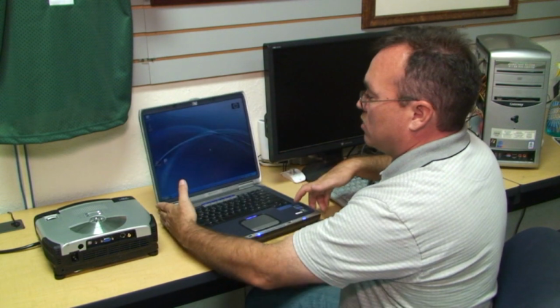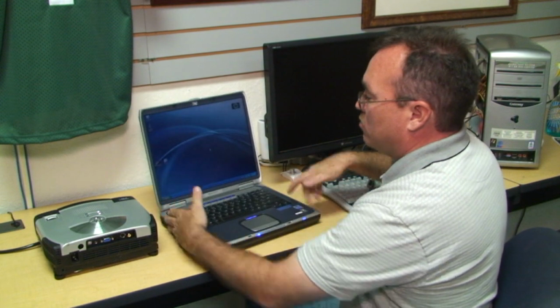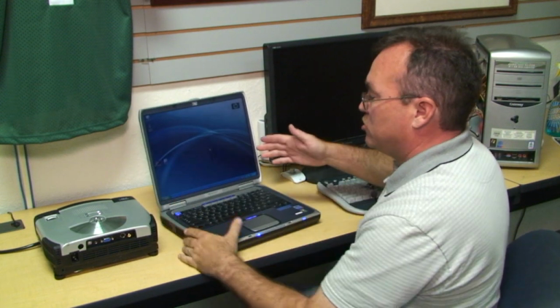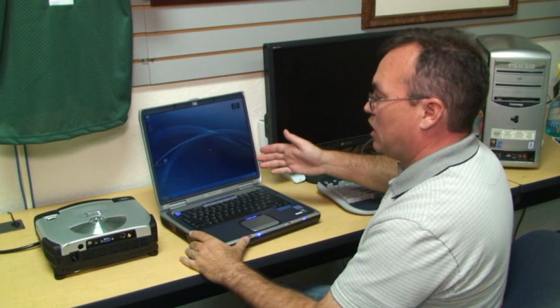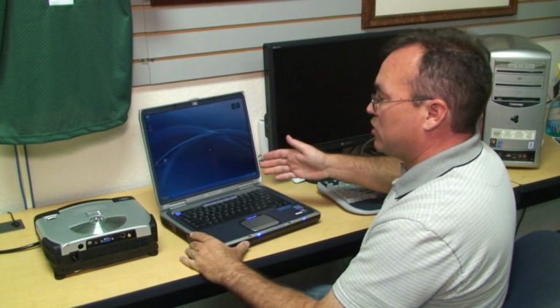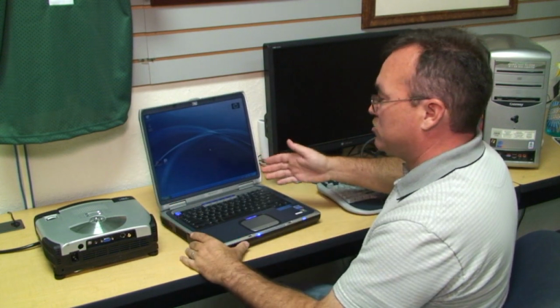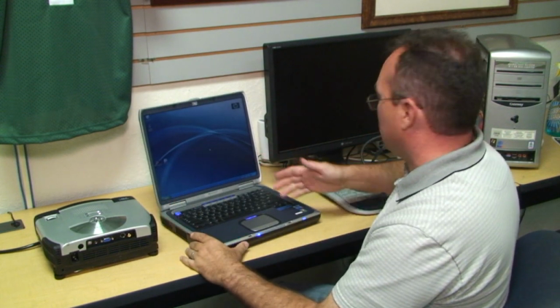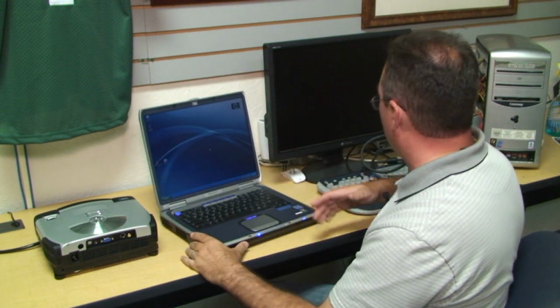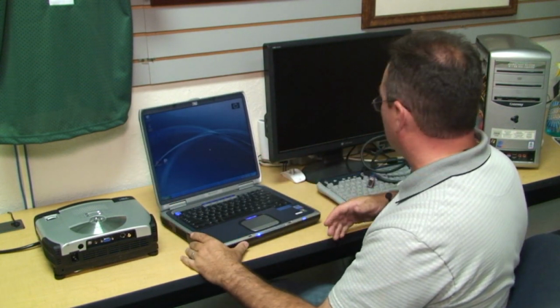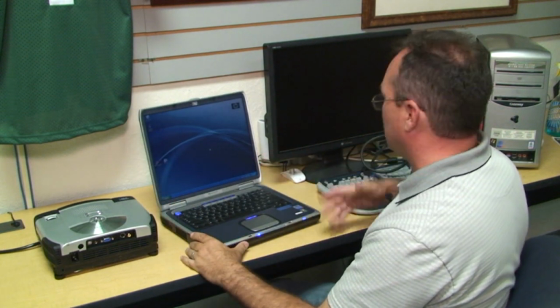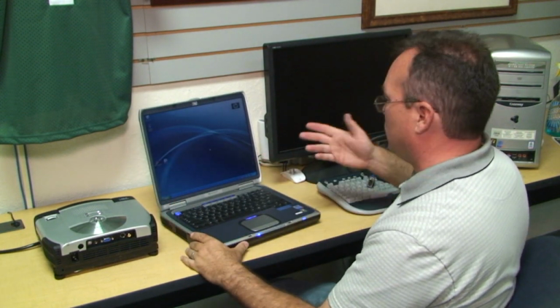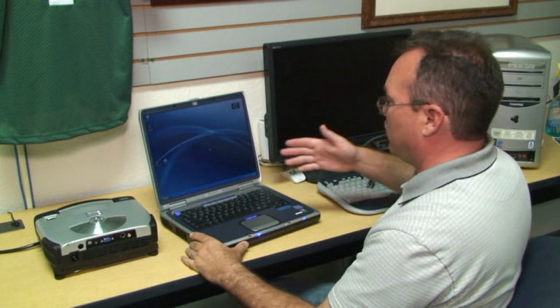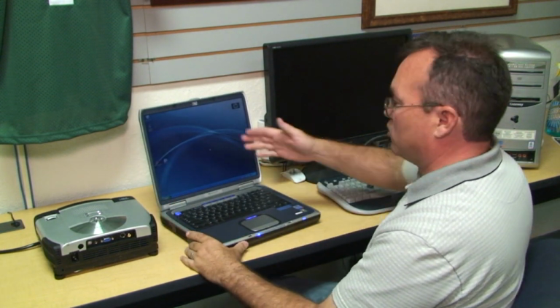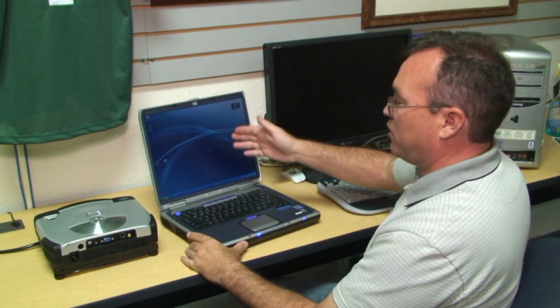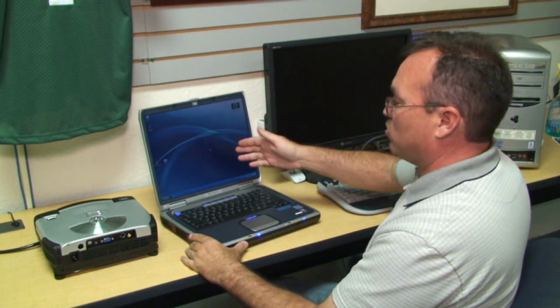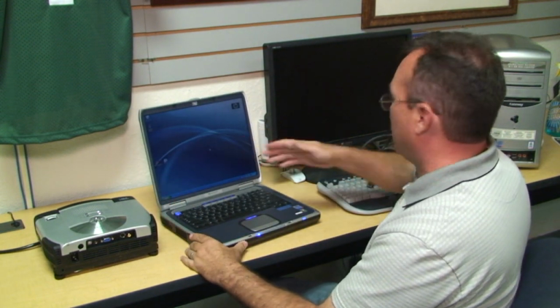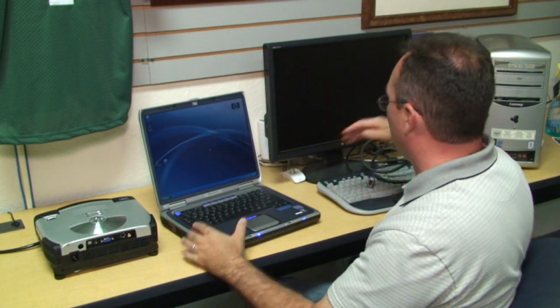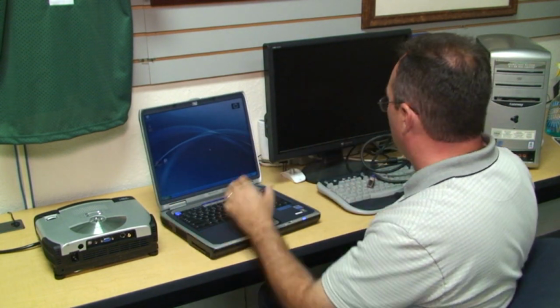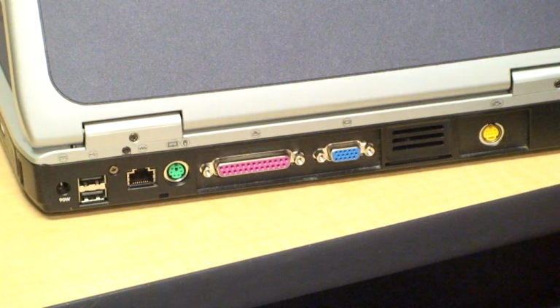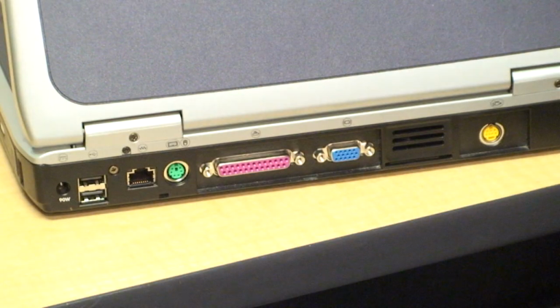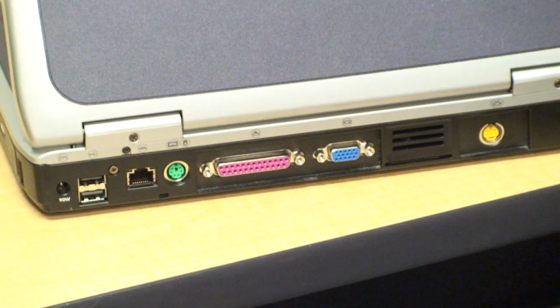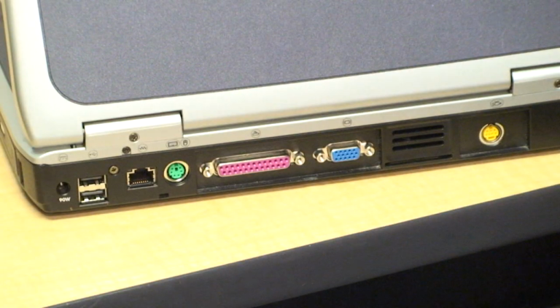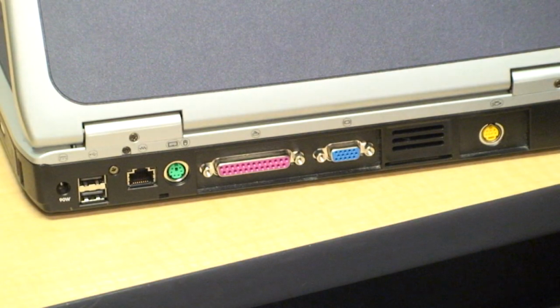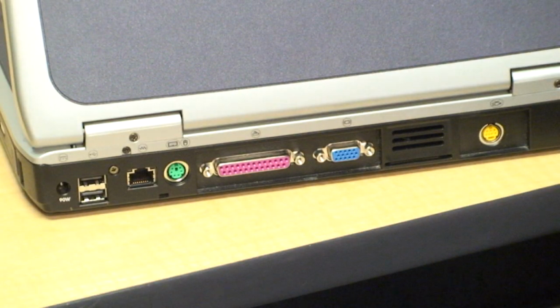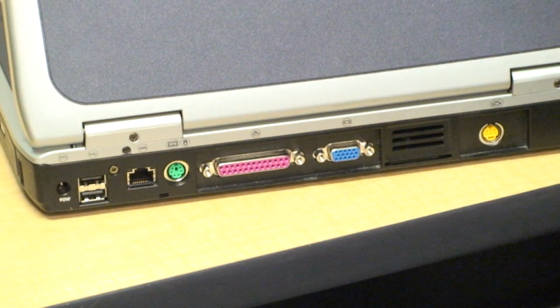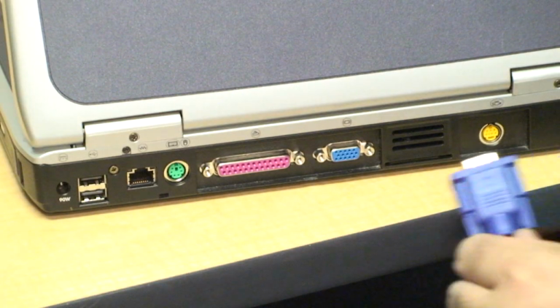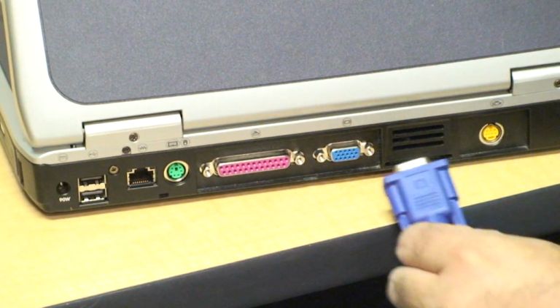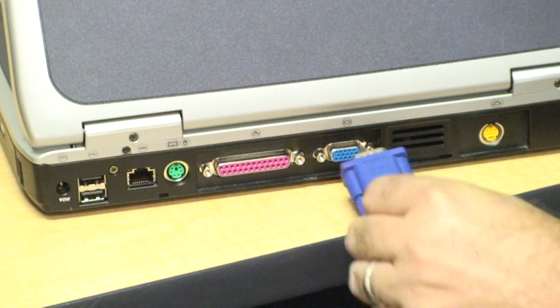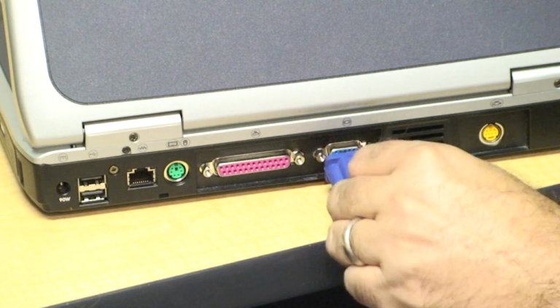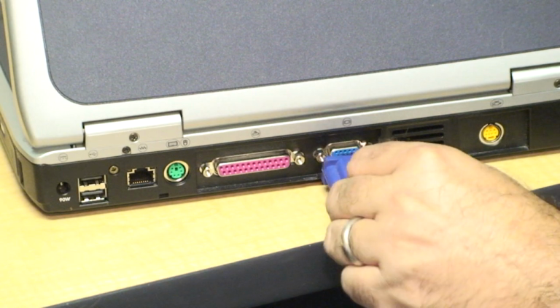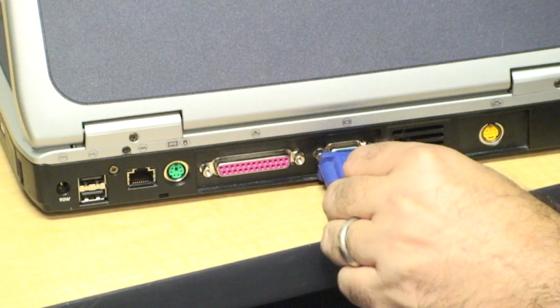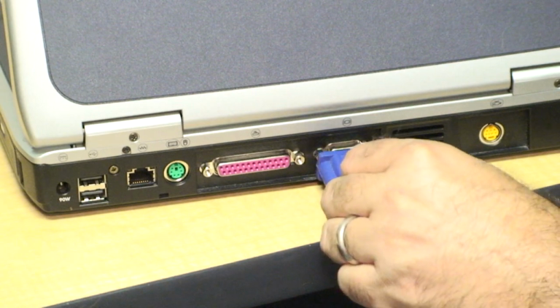Make sure your laptop is turned on and the video display is working fine. We'll now plug in the video cable.